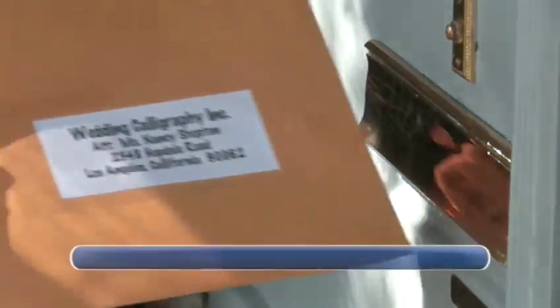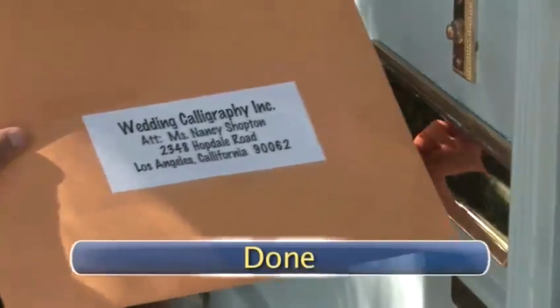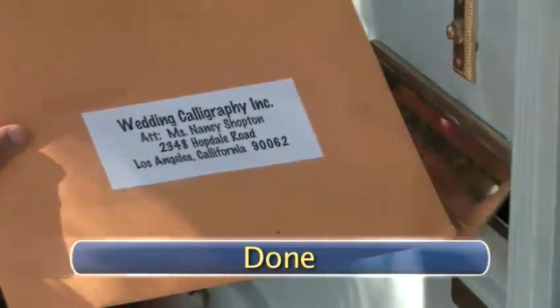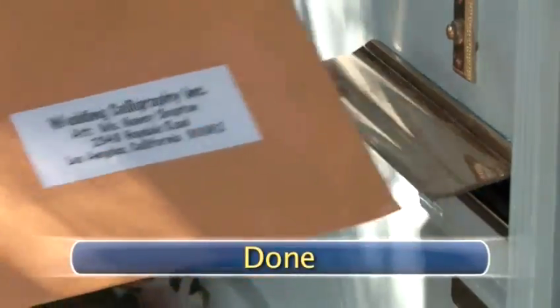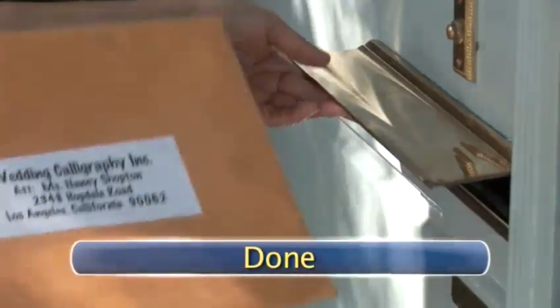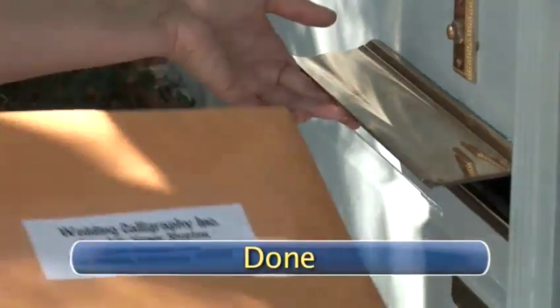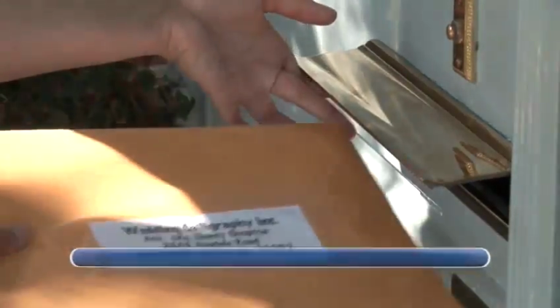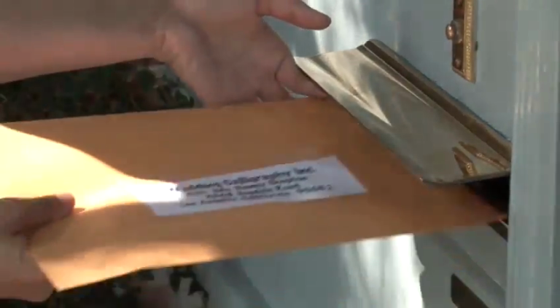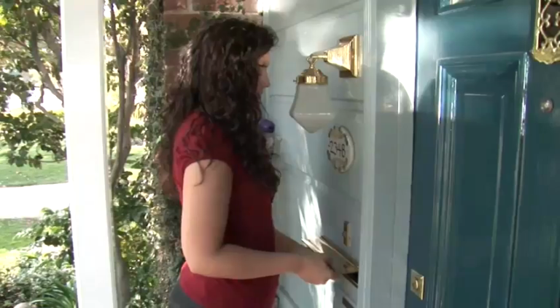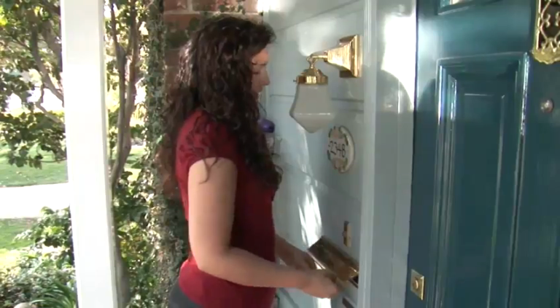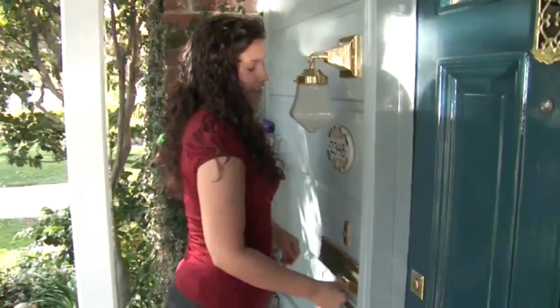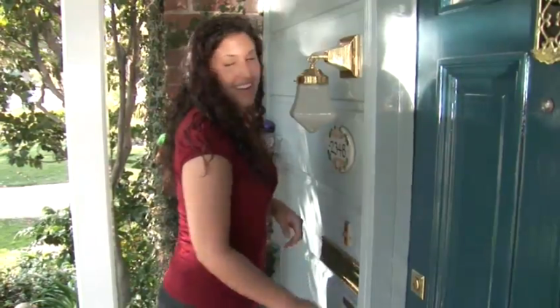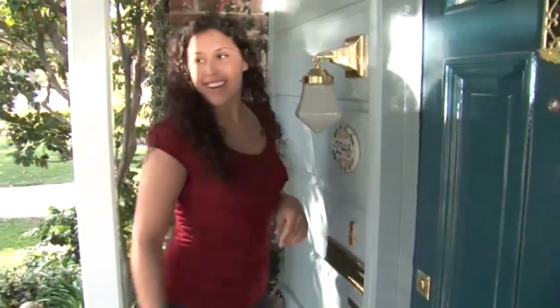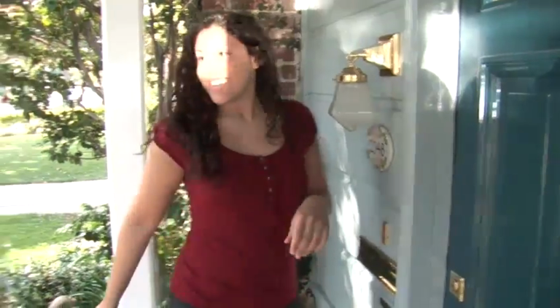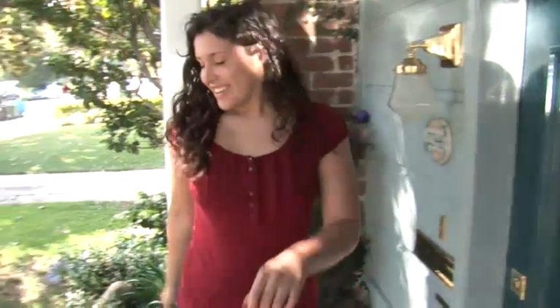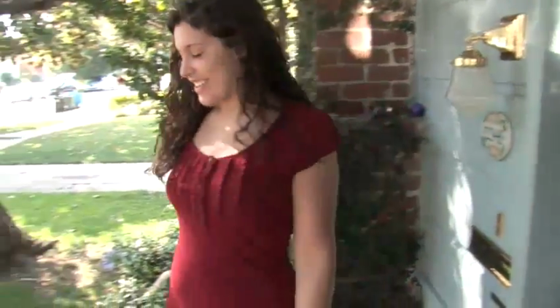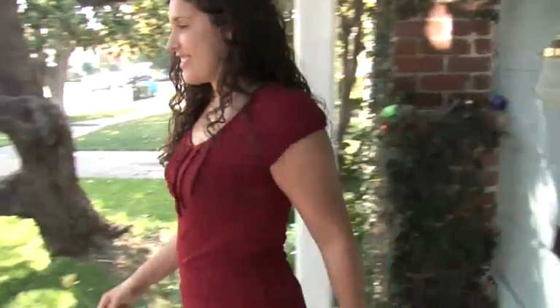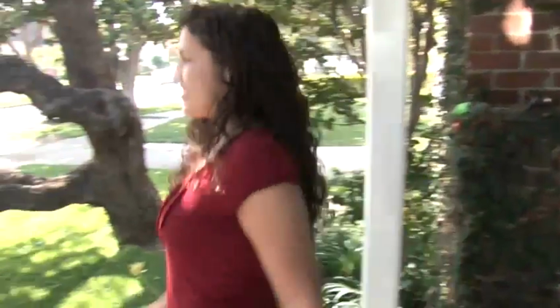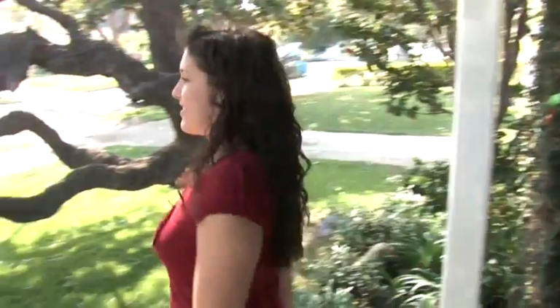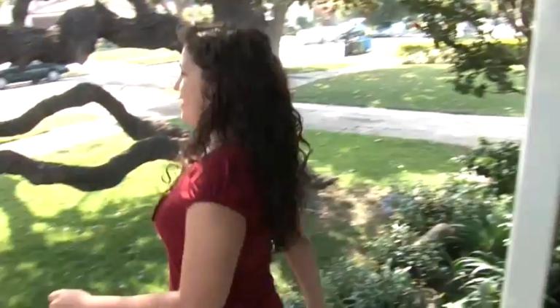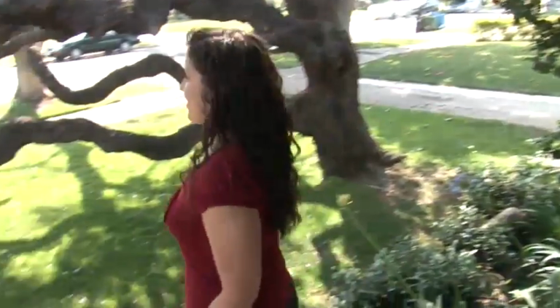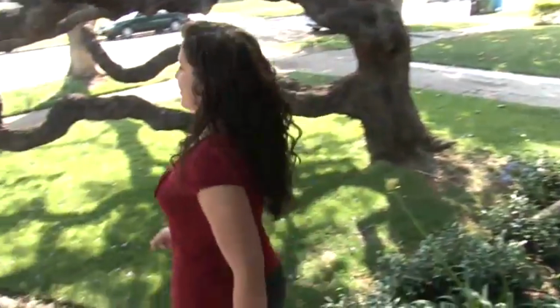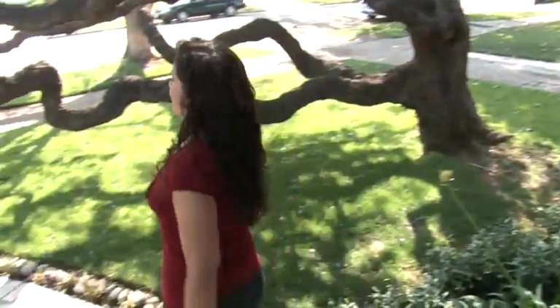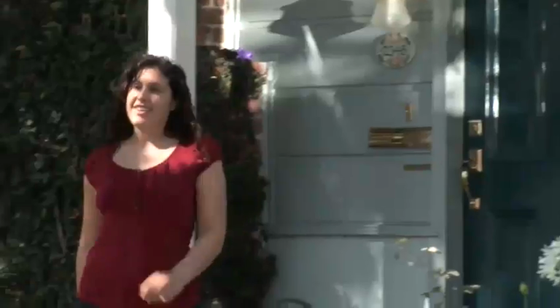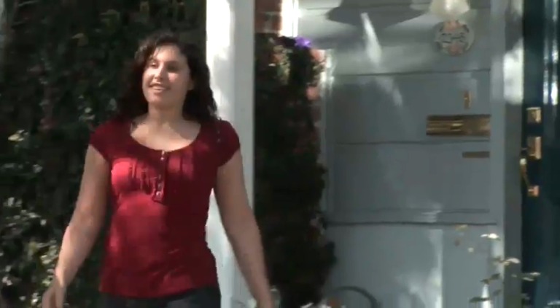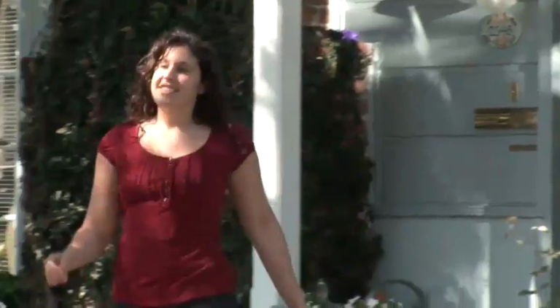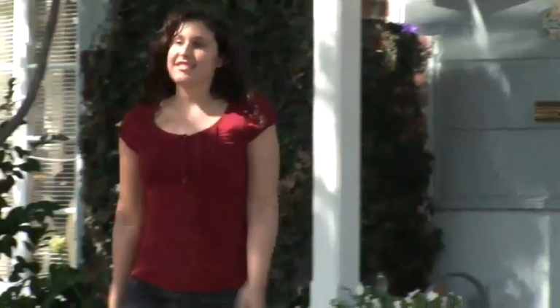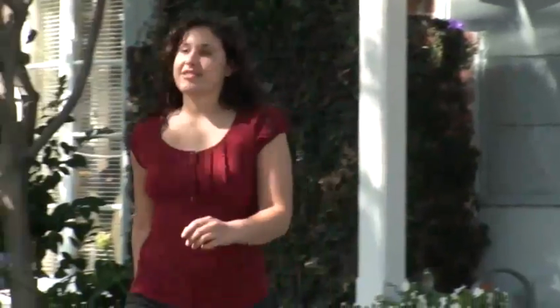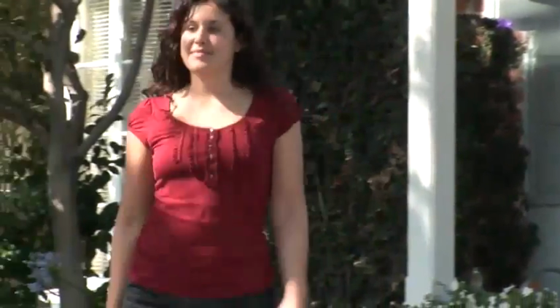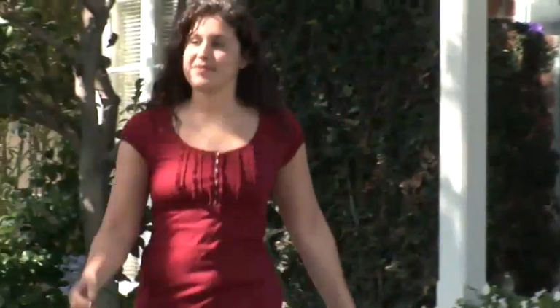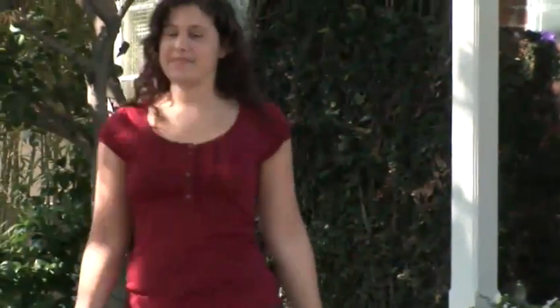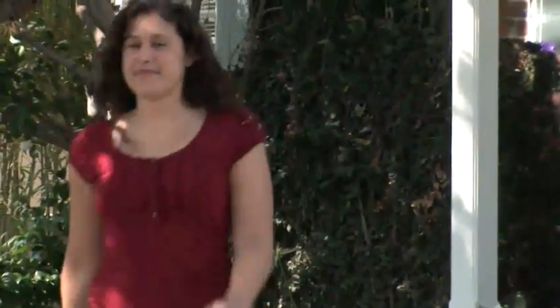Done. Congratulations! Your invitations will soon be in the mail, and all you have to do now is continue the real wedding planning.